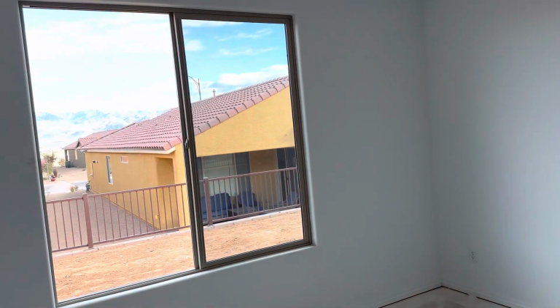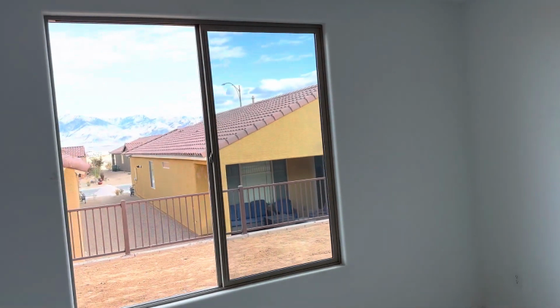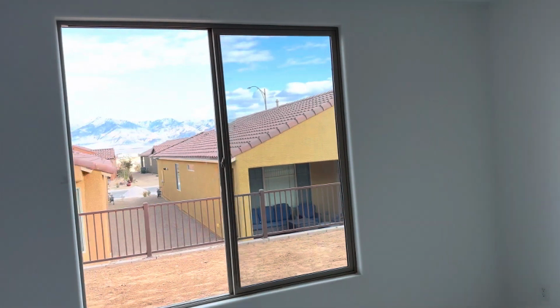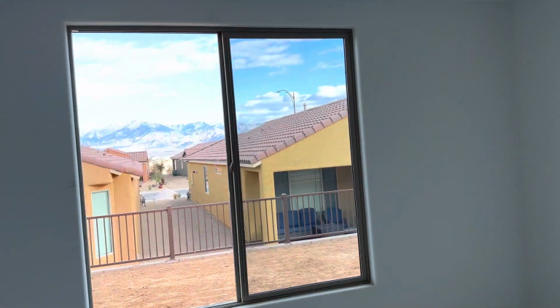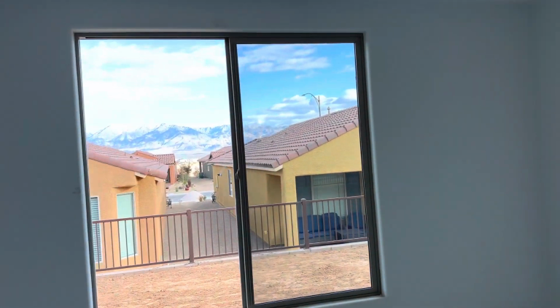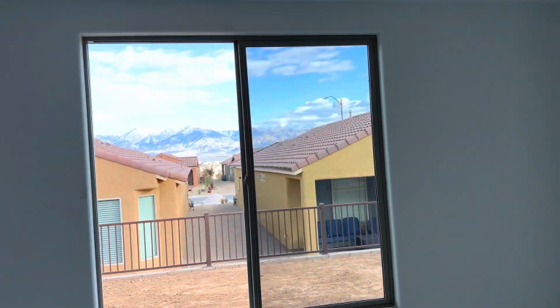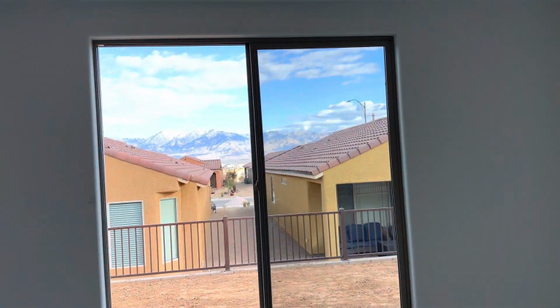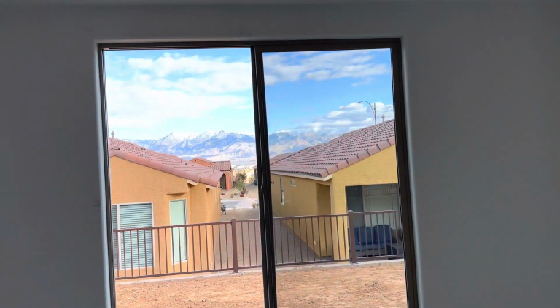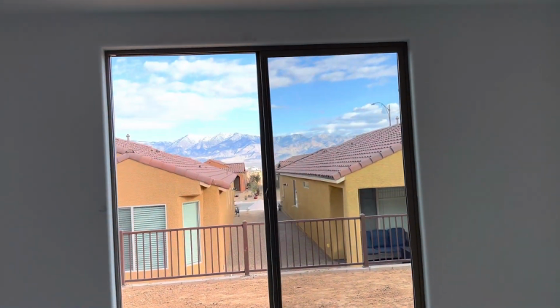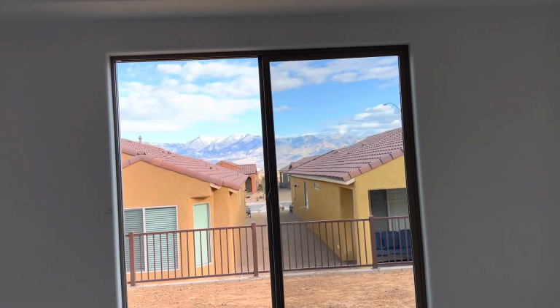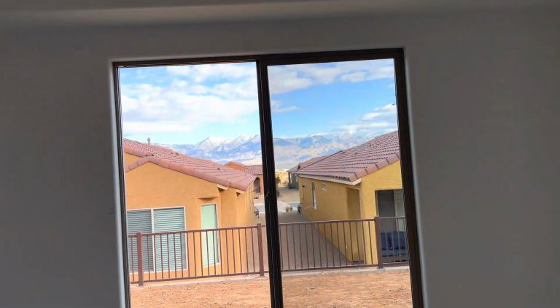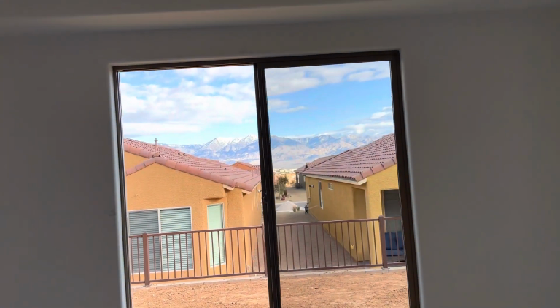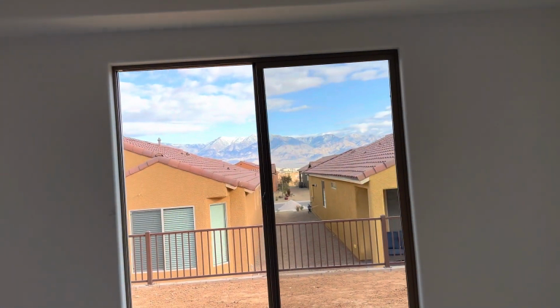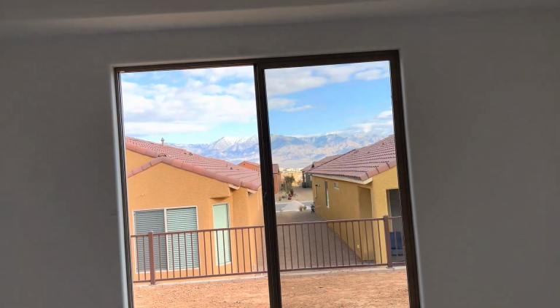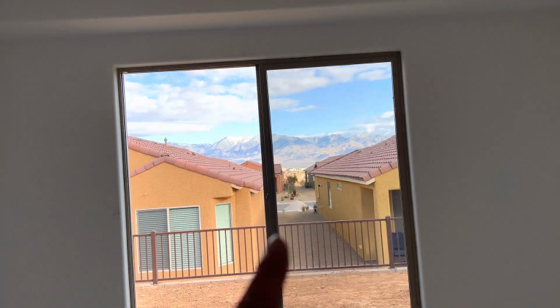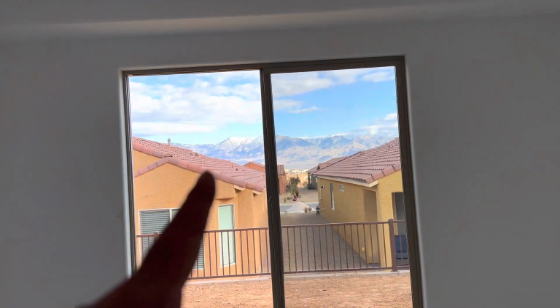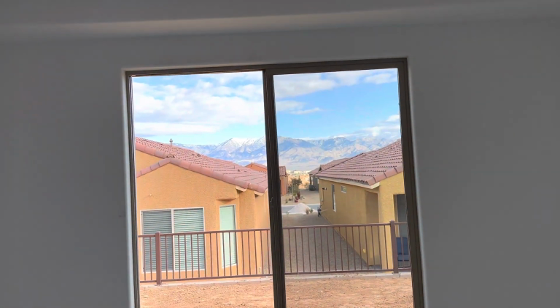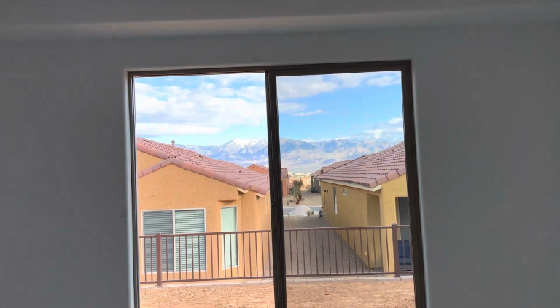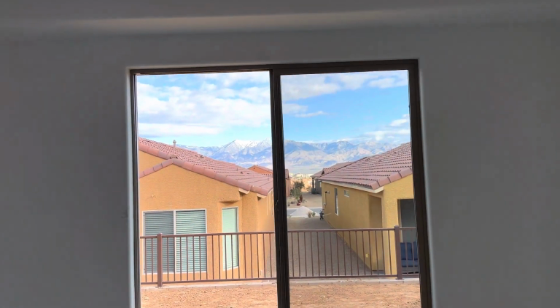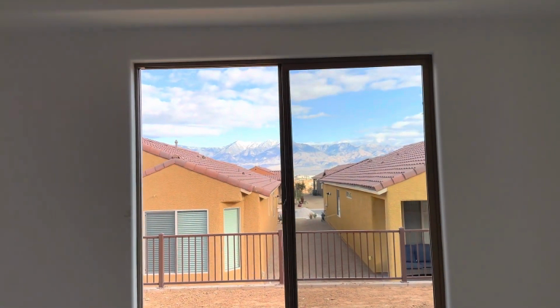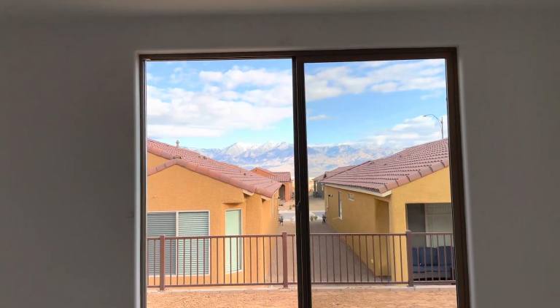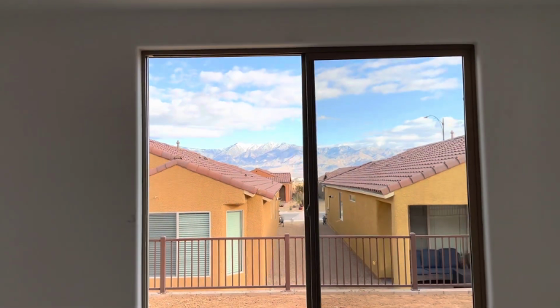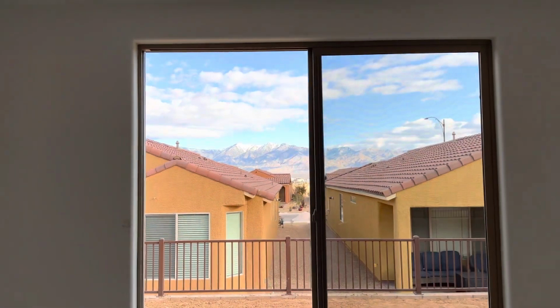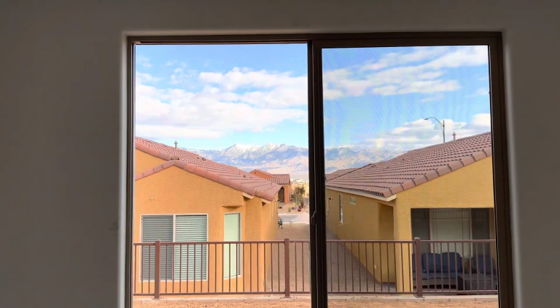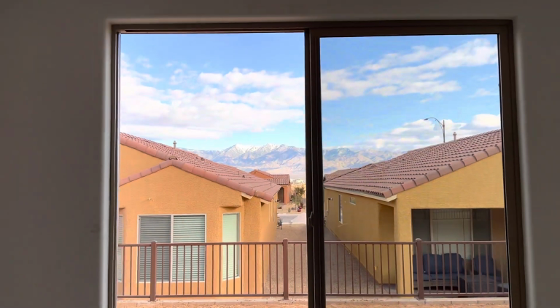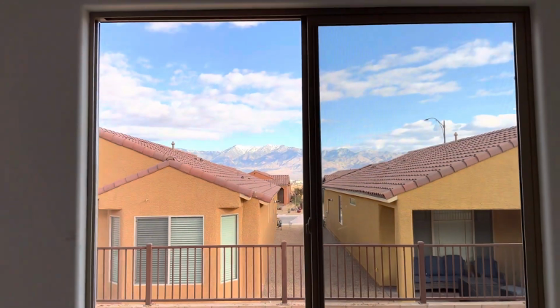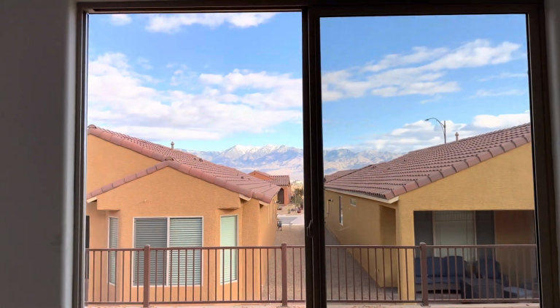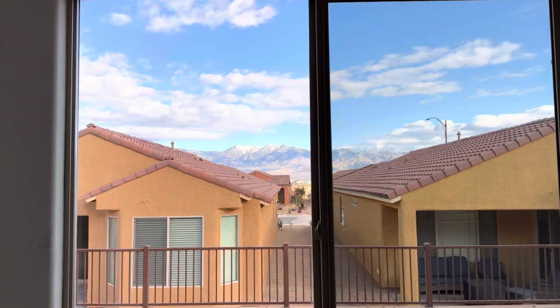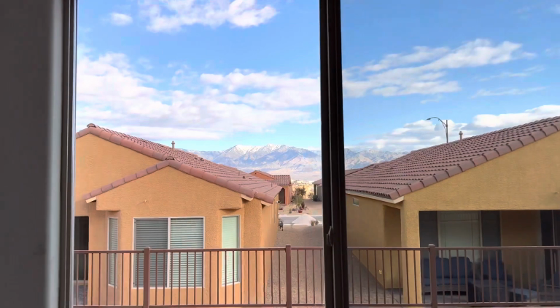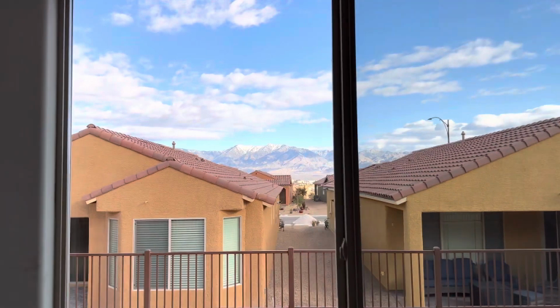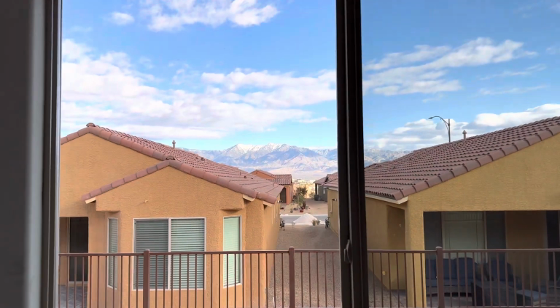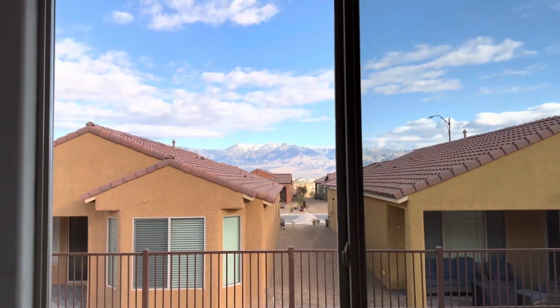Got a little view right in between these two houses — that mountain peak from the master. It's awesome.